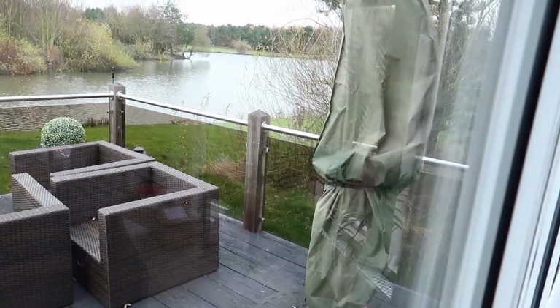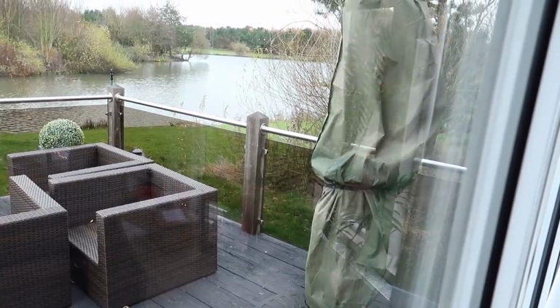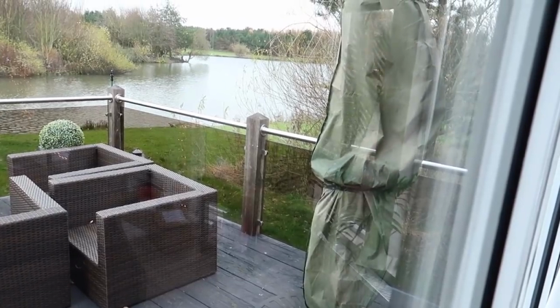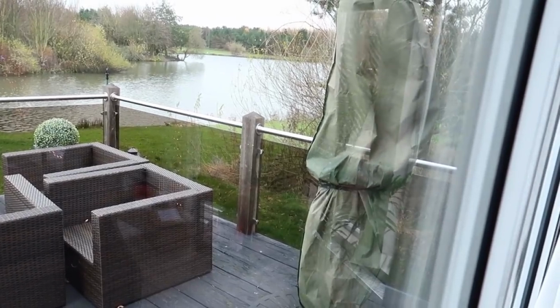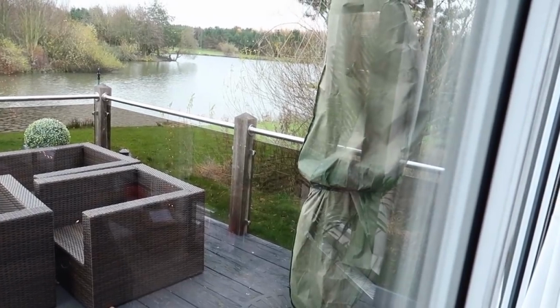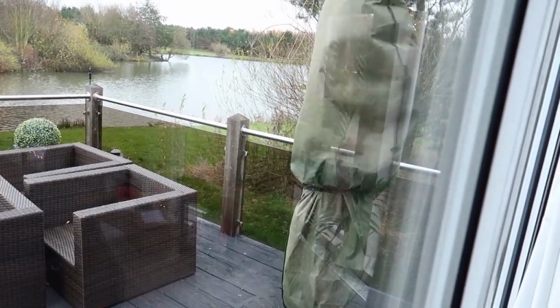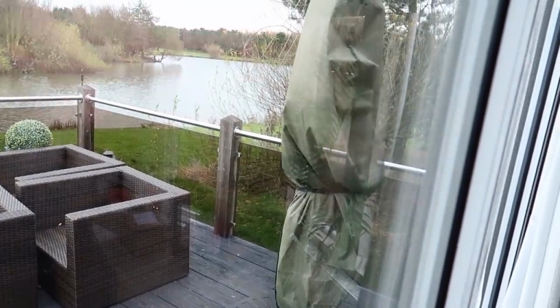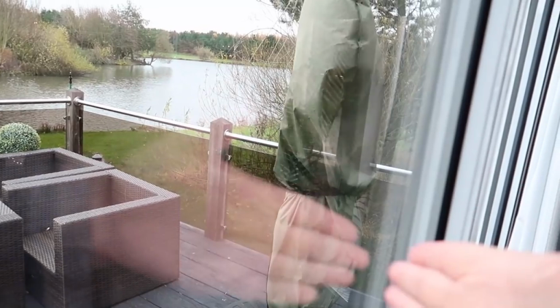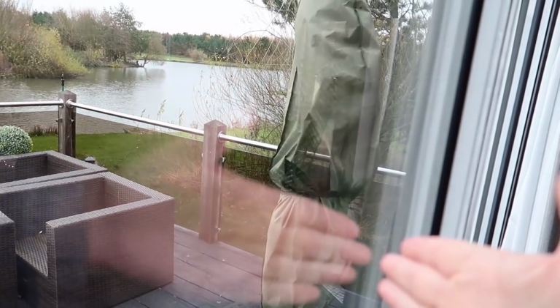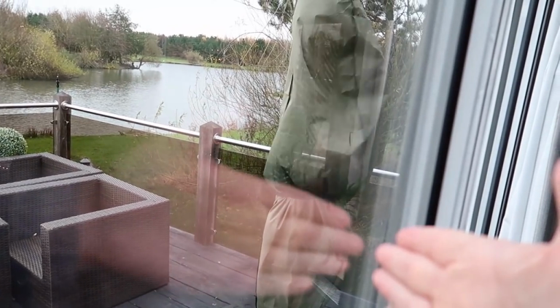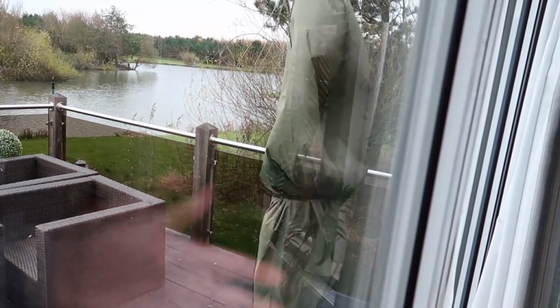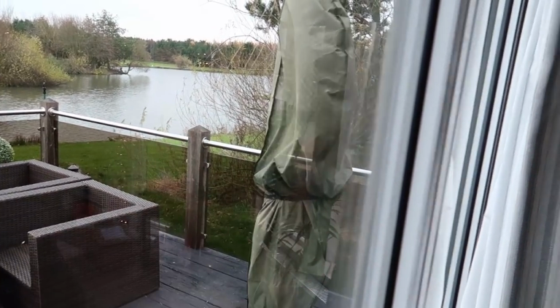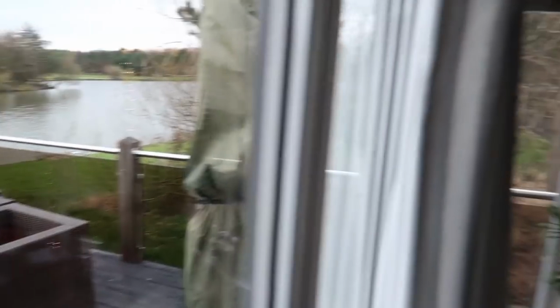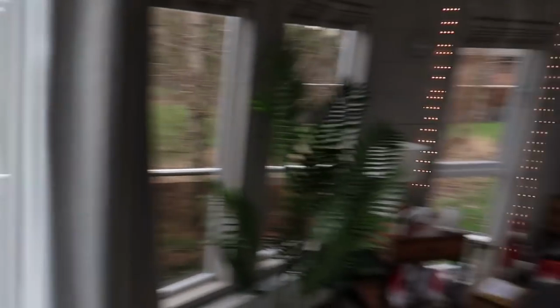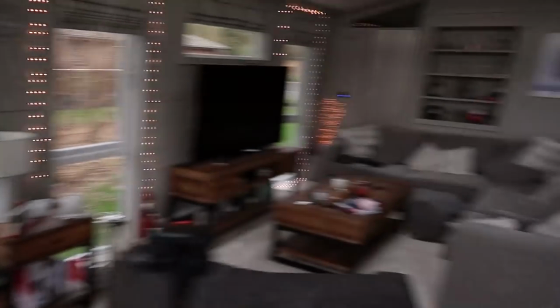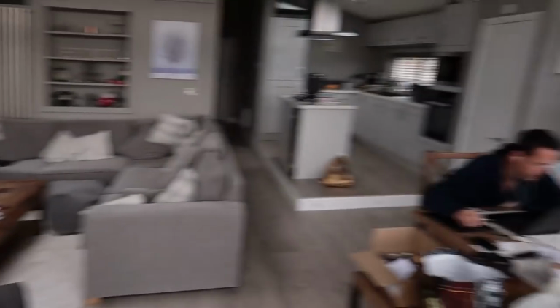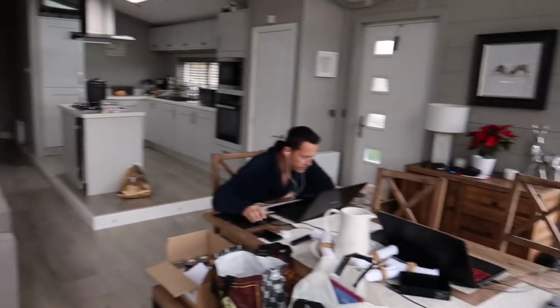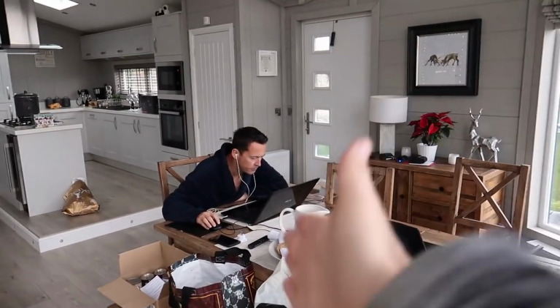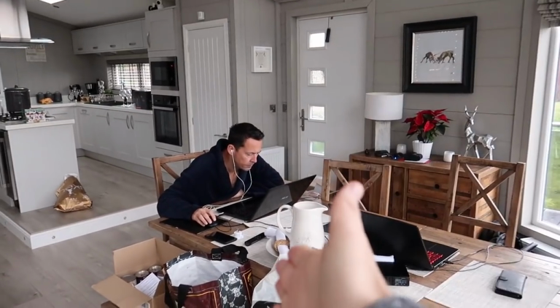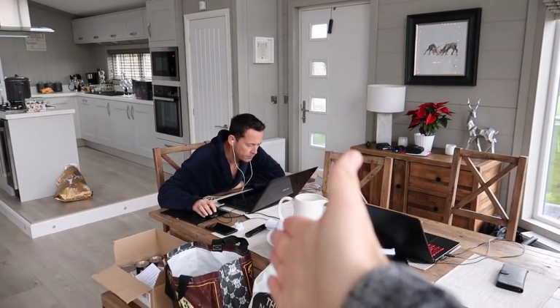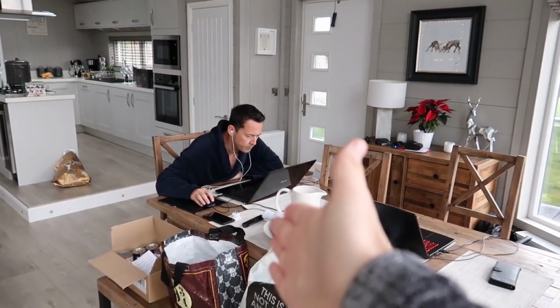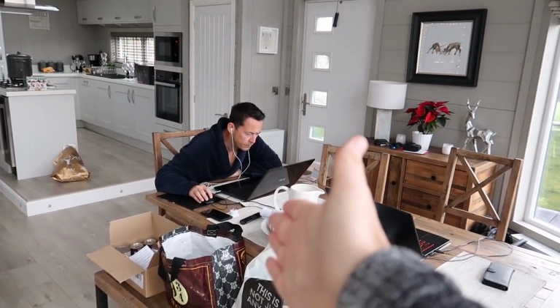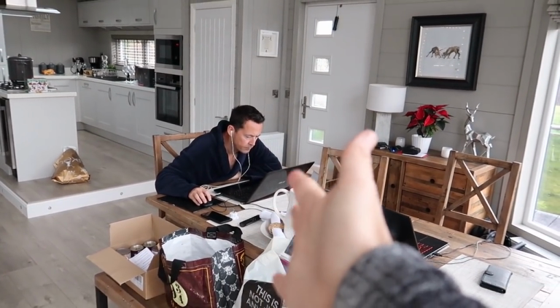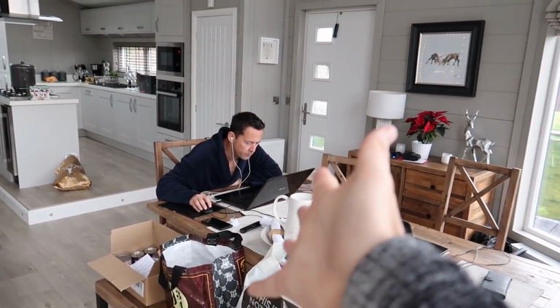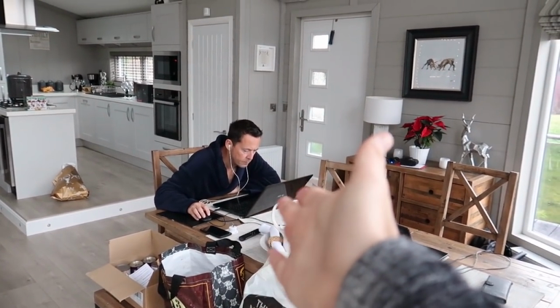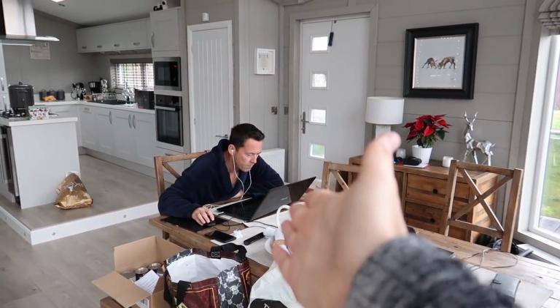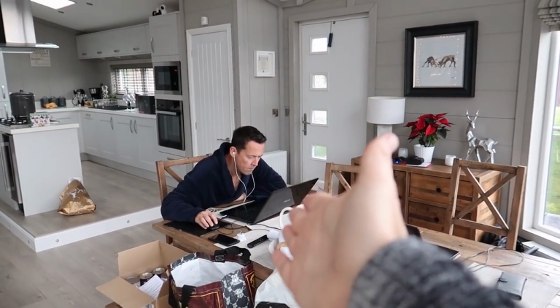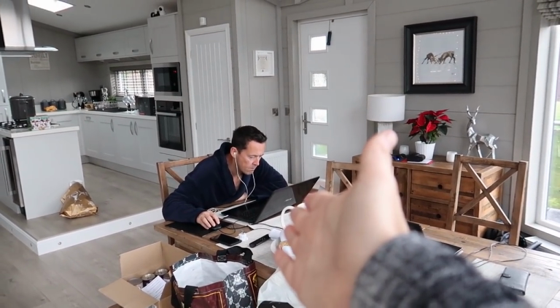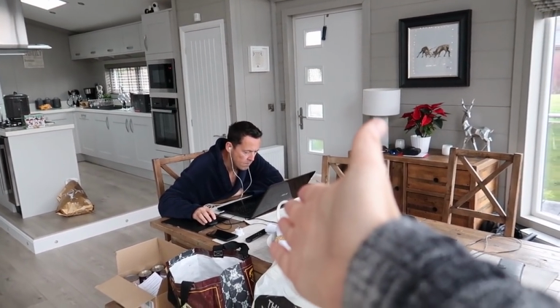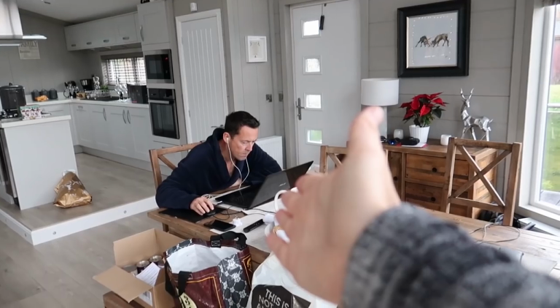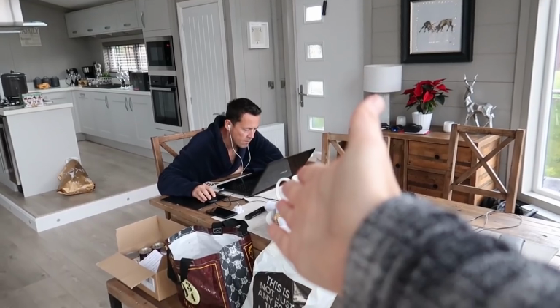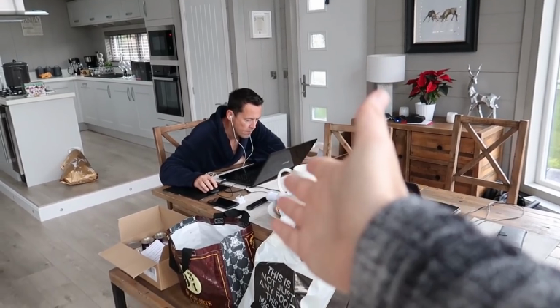Hello guys, welcome to a new vlog. It's wild outside again. Nick's getting very frustrated with what he's doing at the laptop — he's about to smash it.